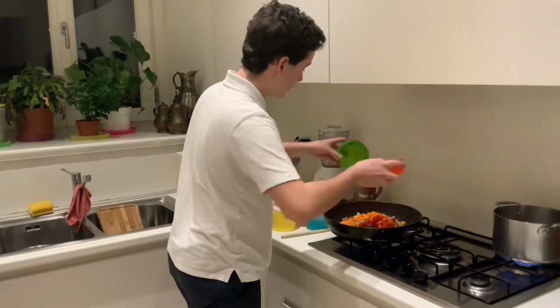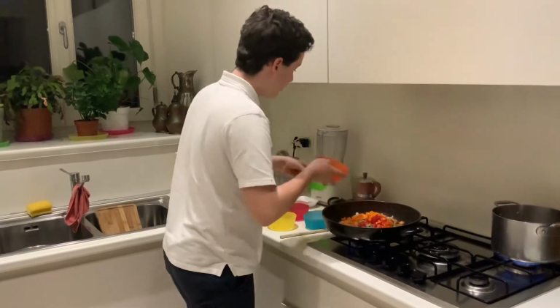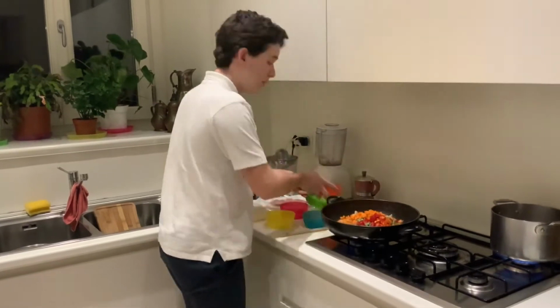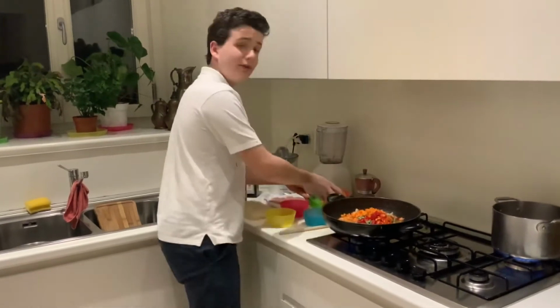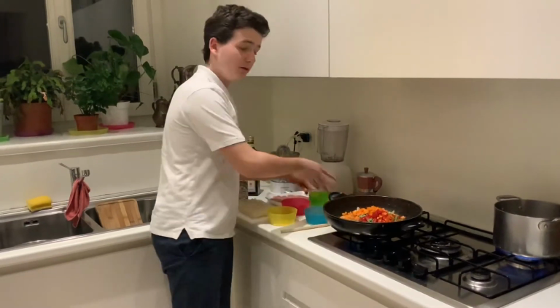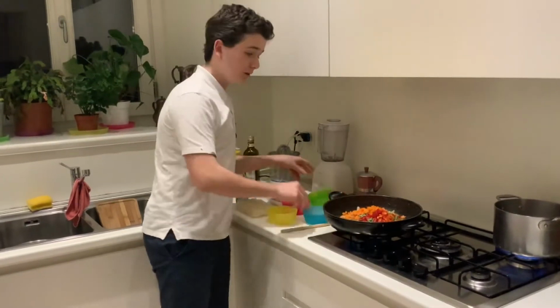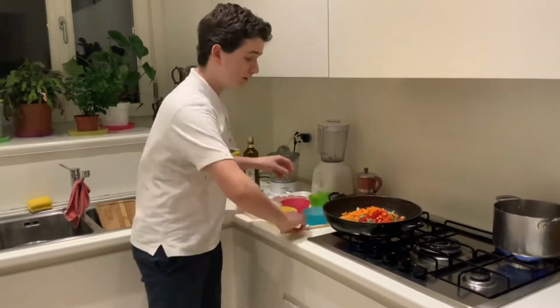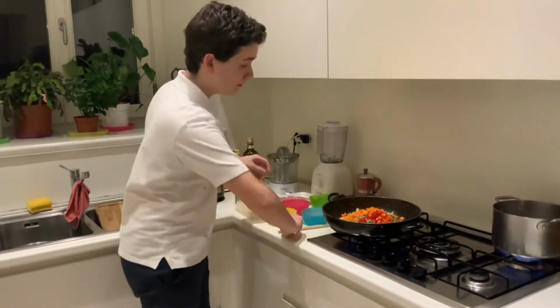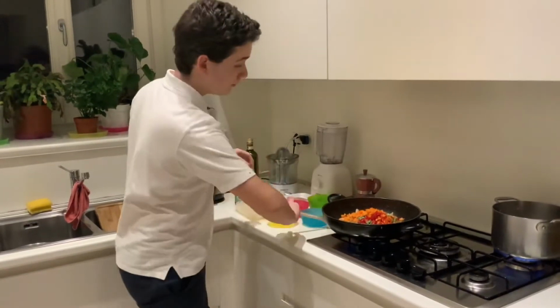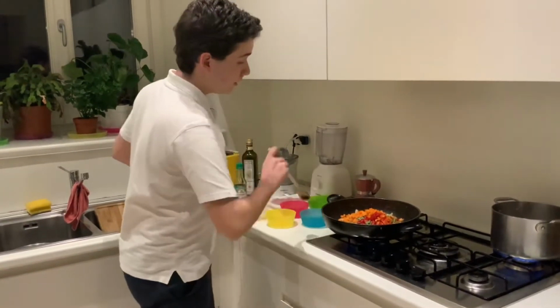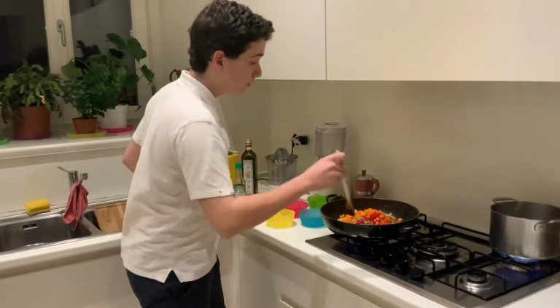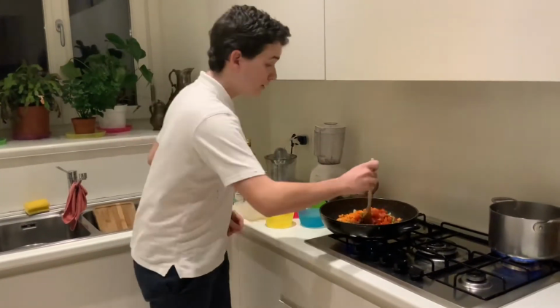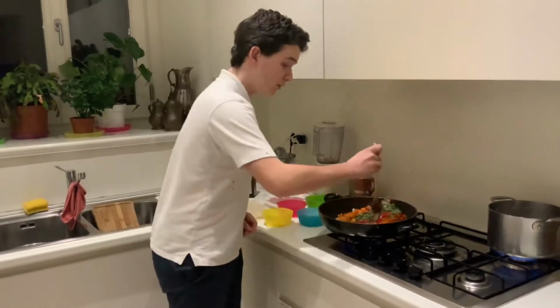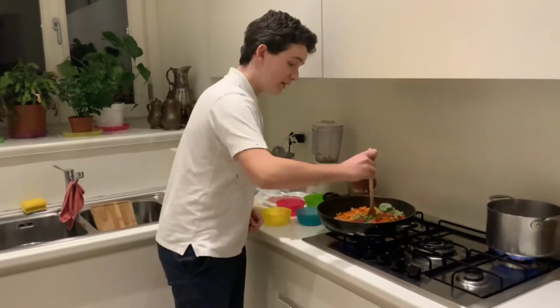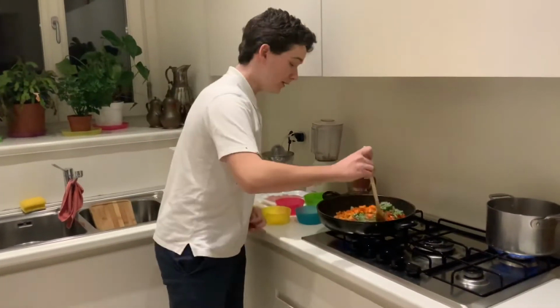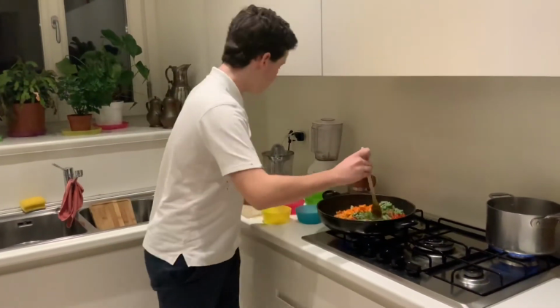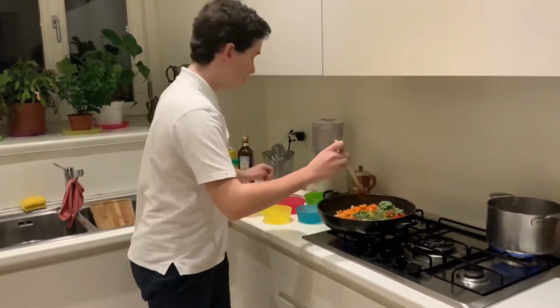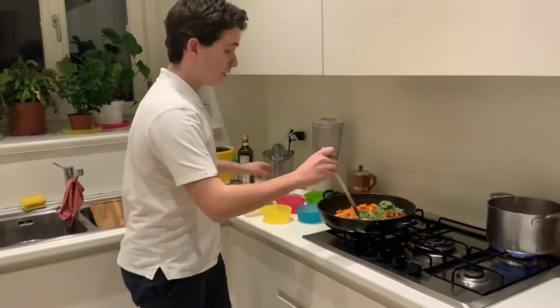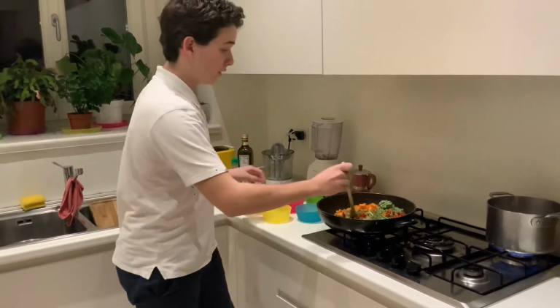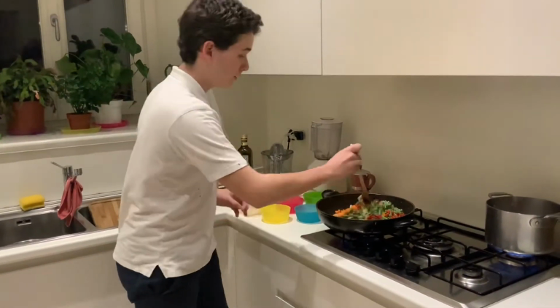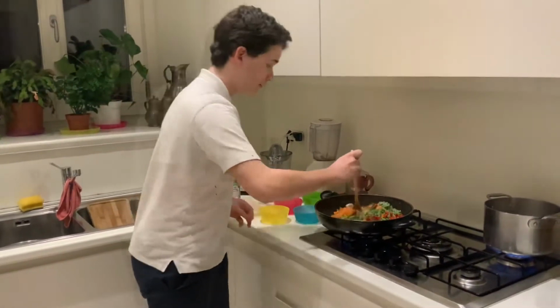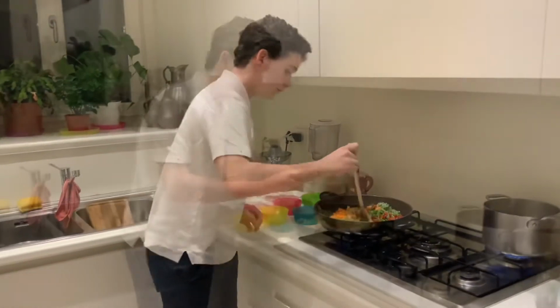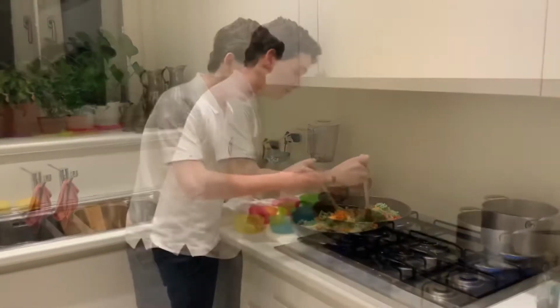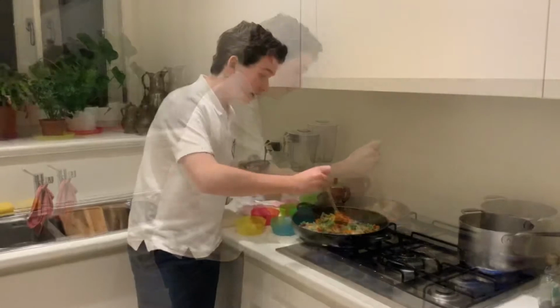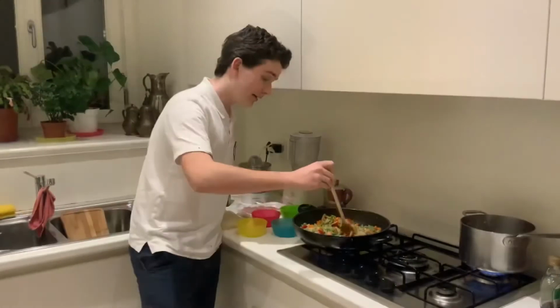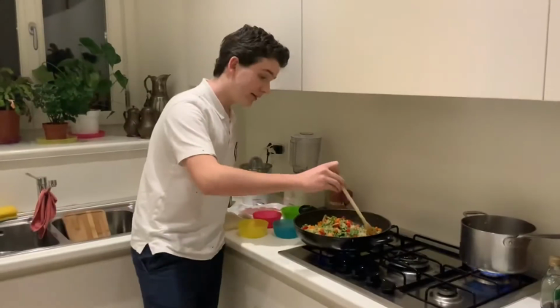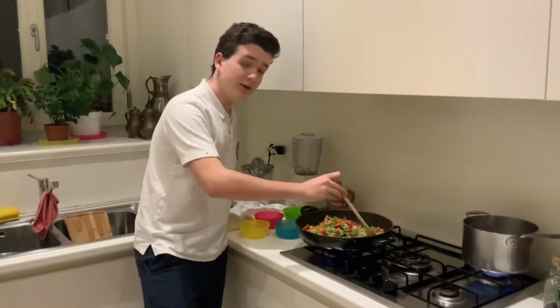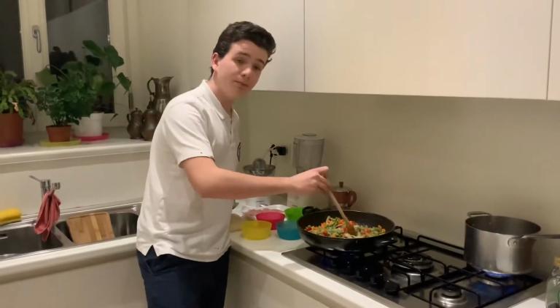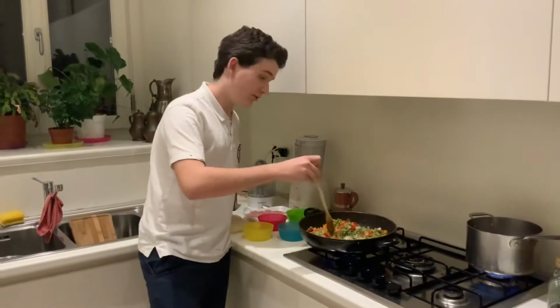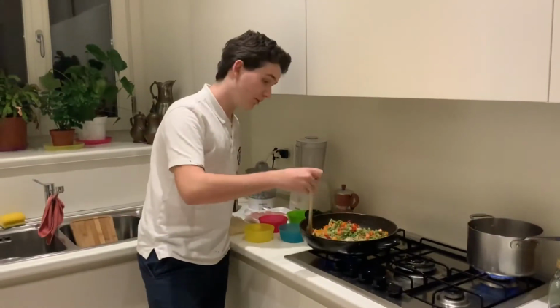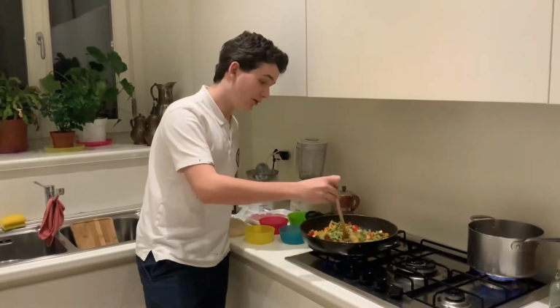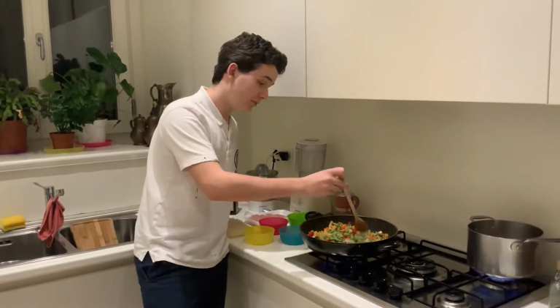We'll put that in a good mixture, and once it's mixed in, we'll put in our chicken and give it a good mix for about 5 minutes.